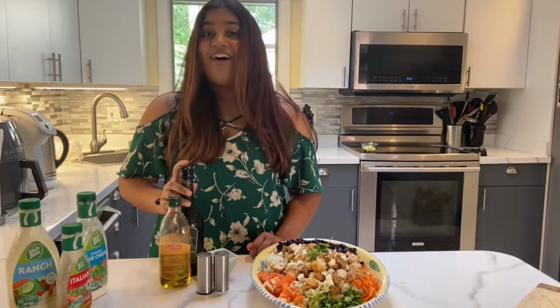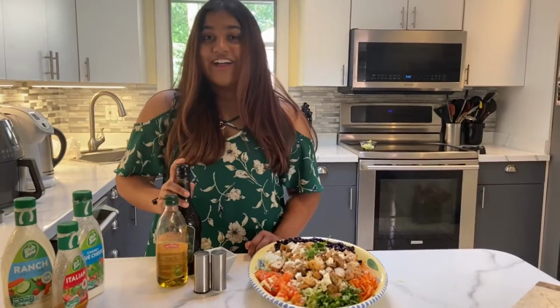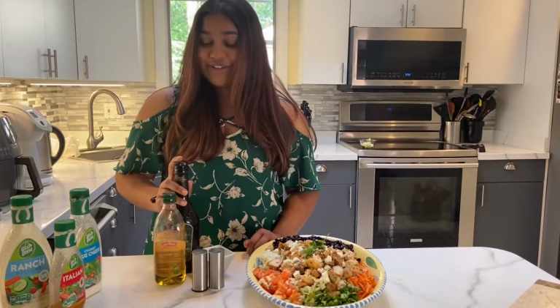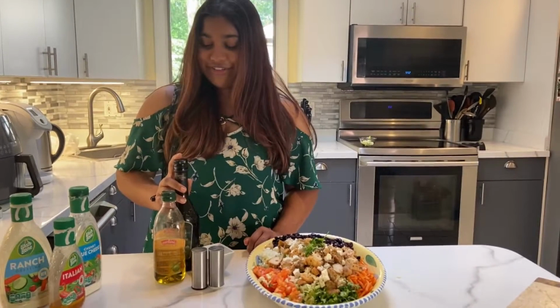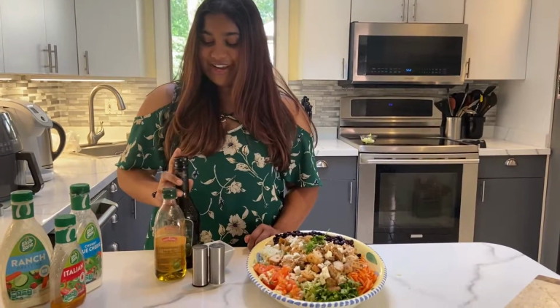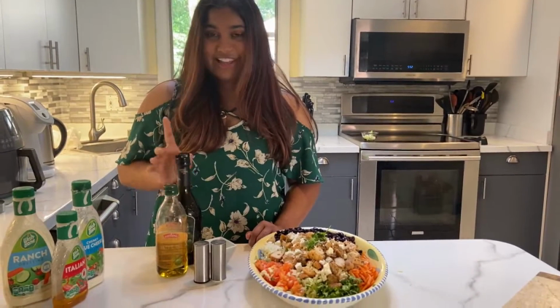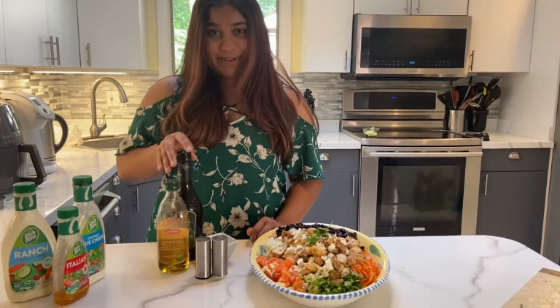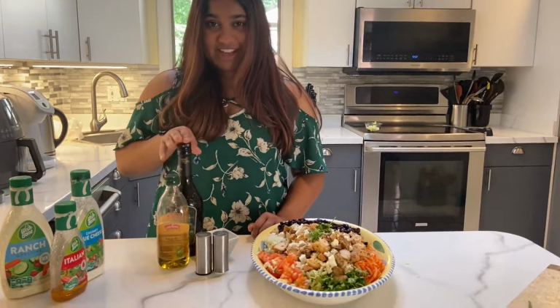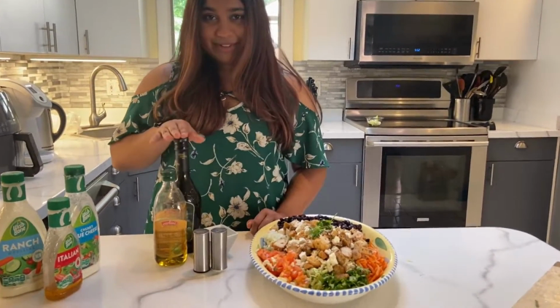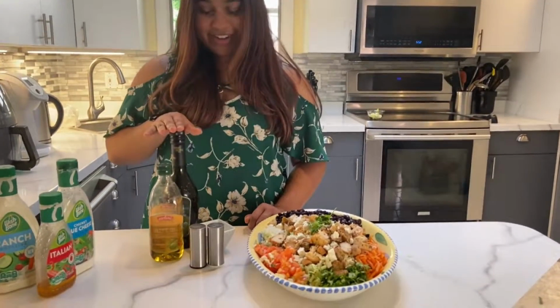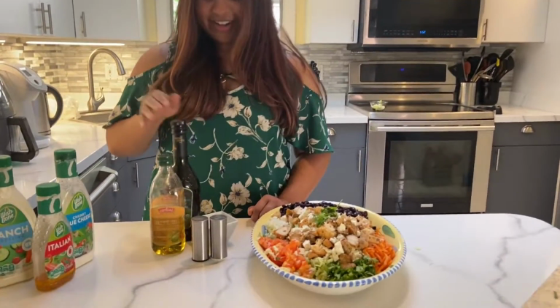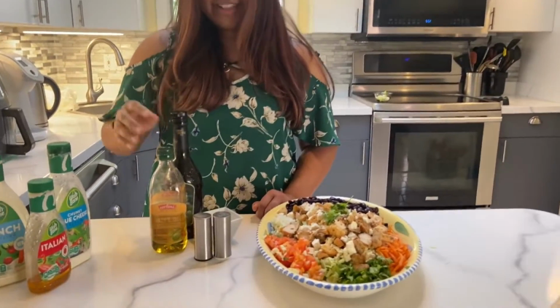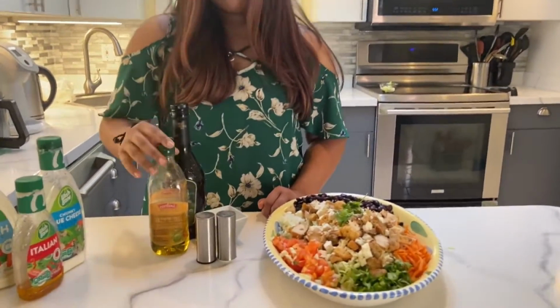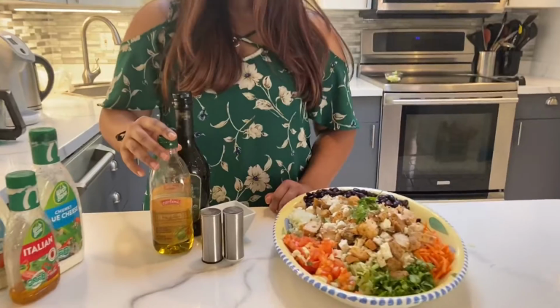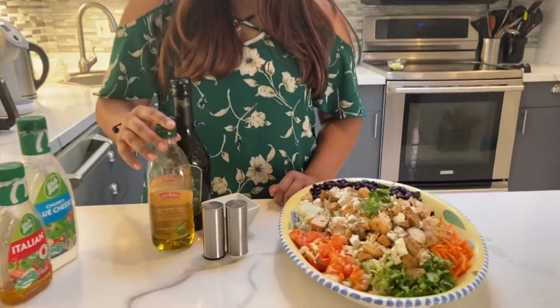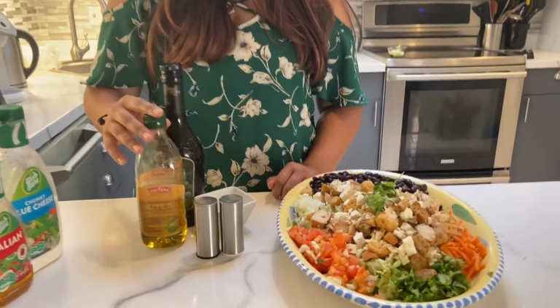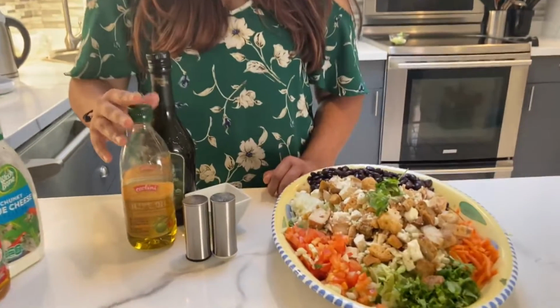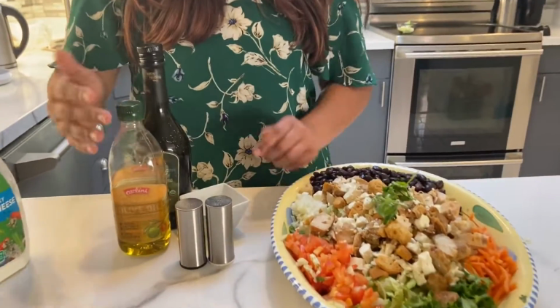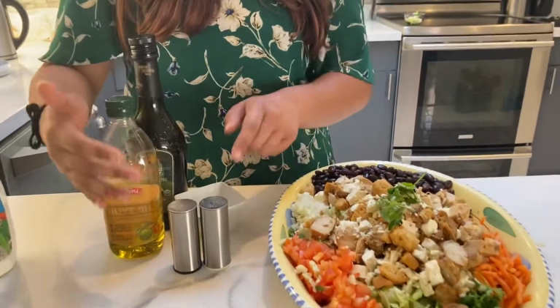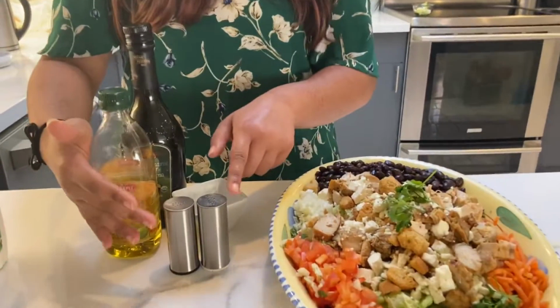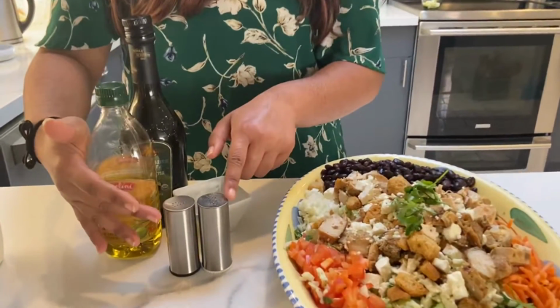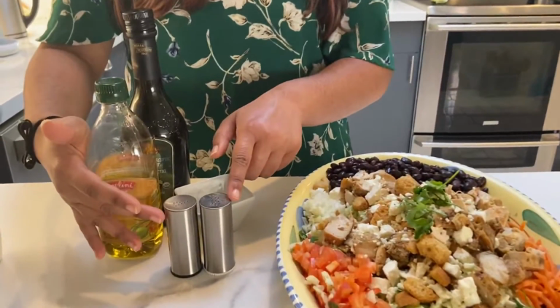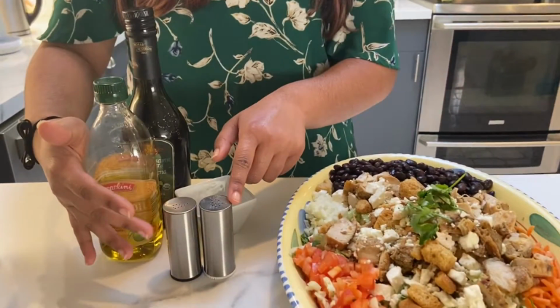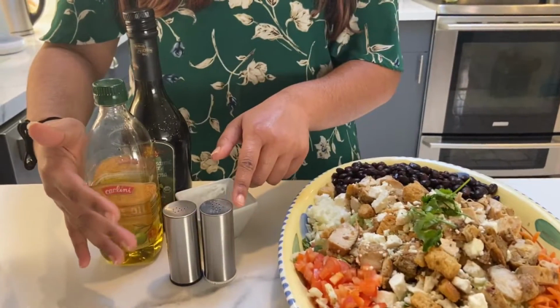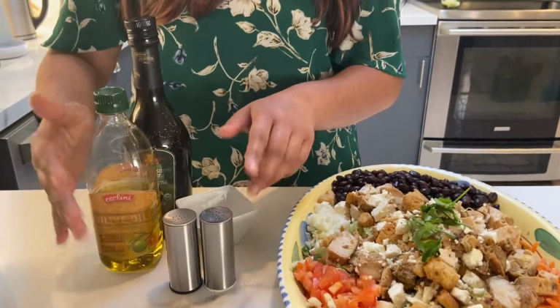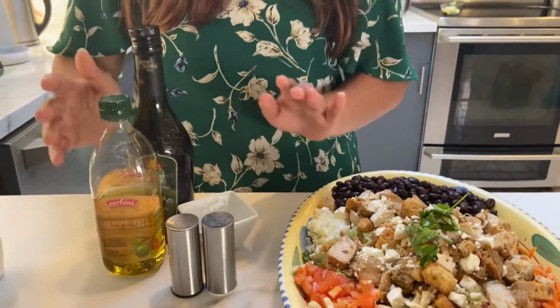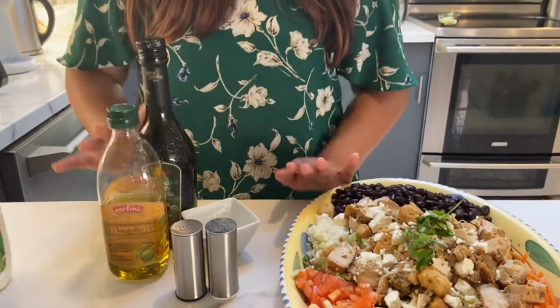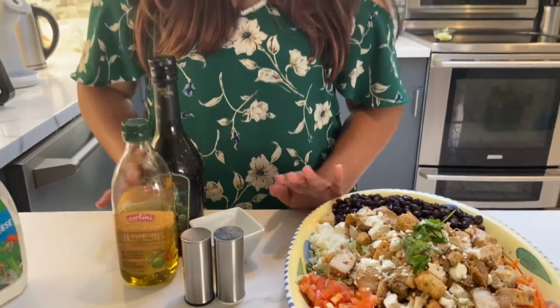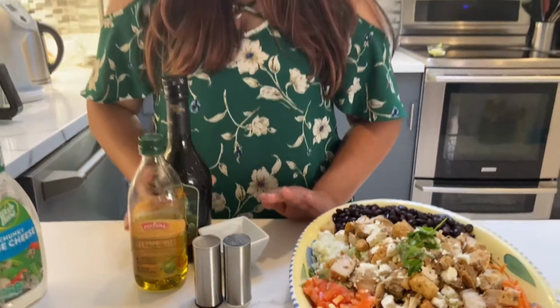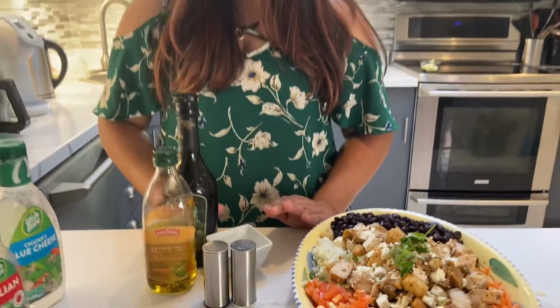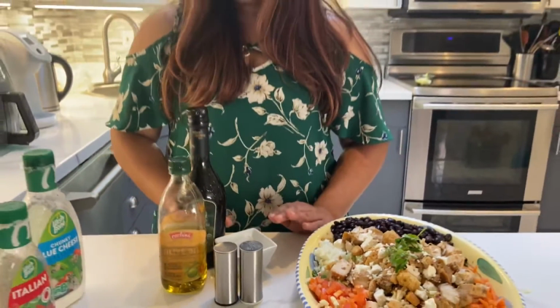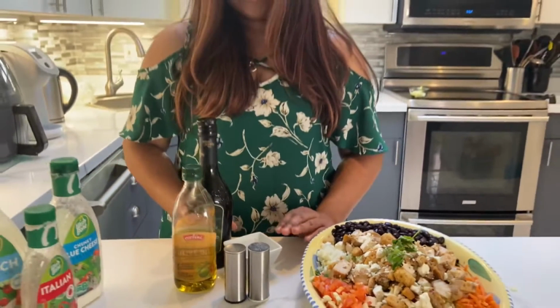All you need for it is balsamic vinegar, olive oil, and salt and pepper. It's that easy. Let's do it.